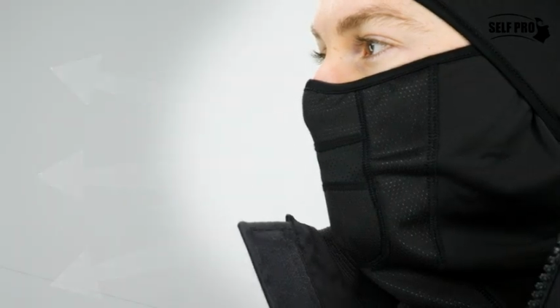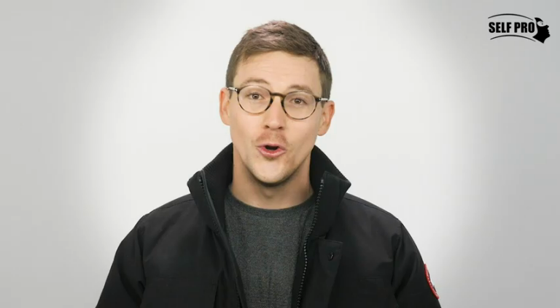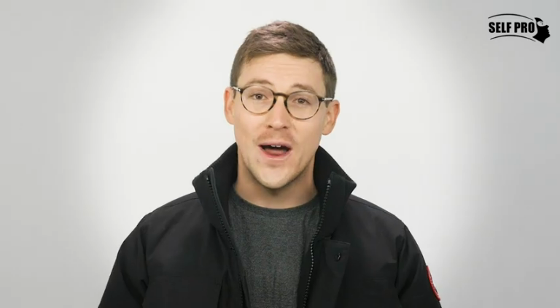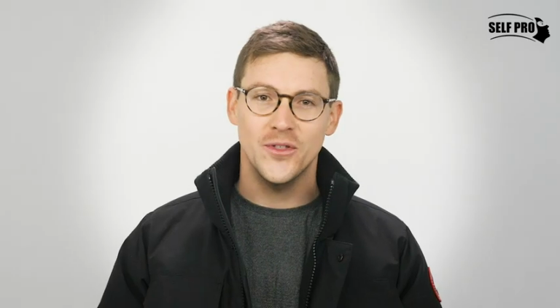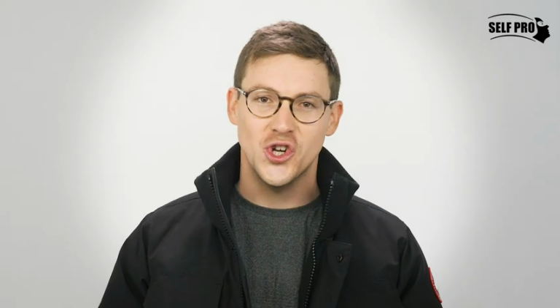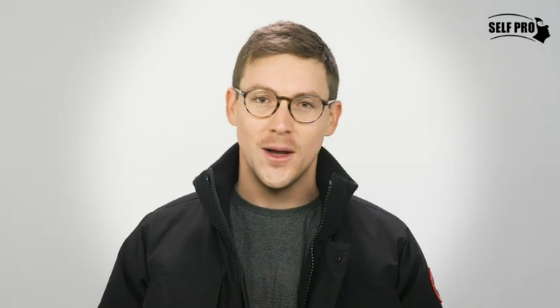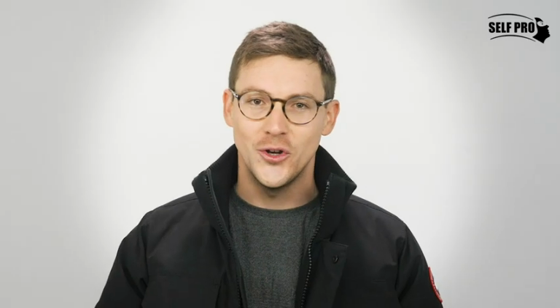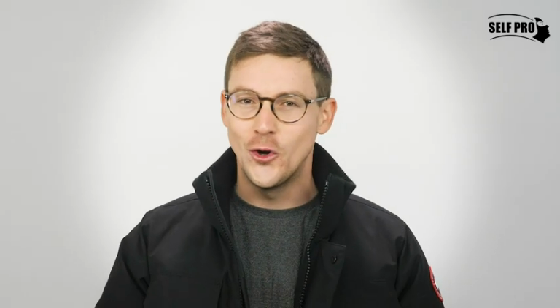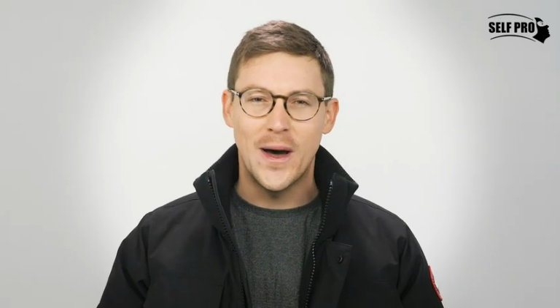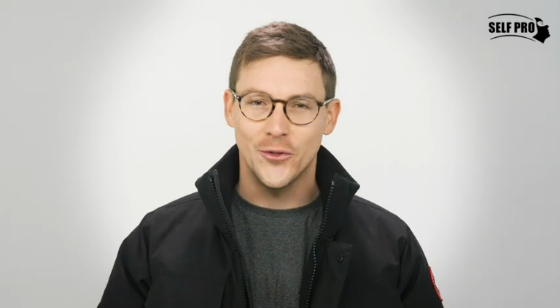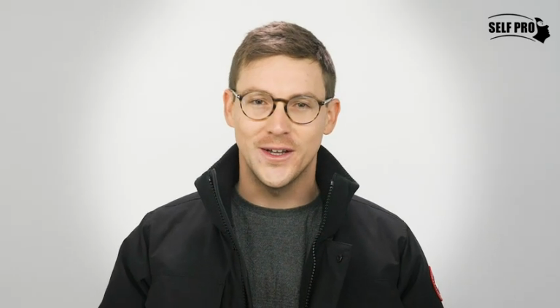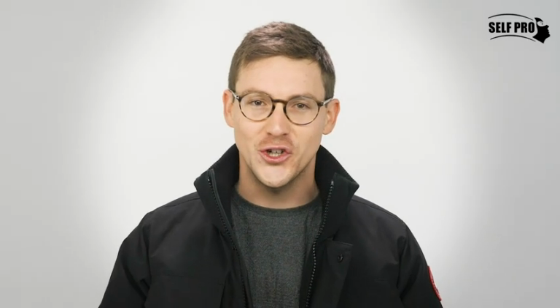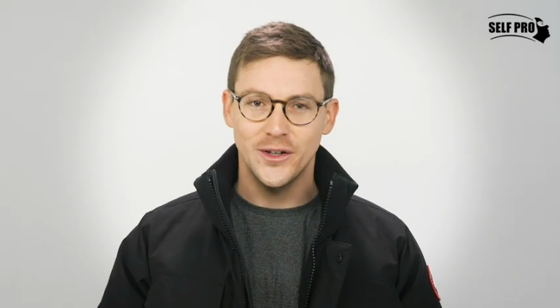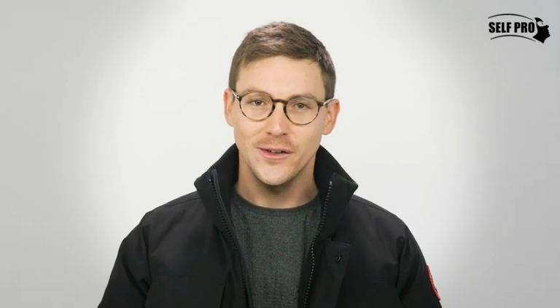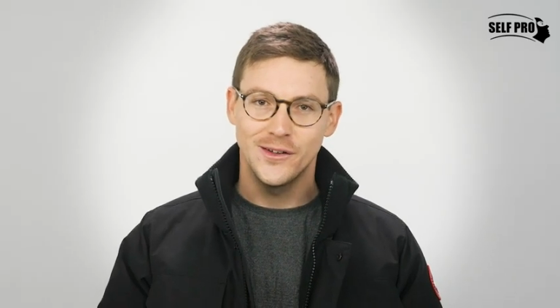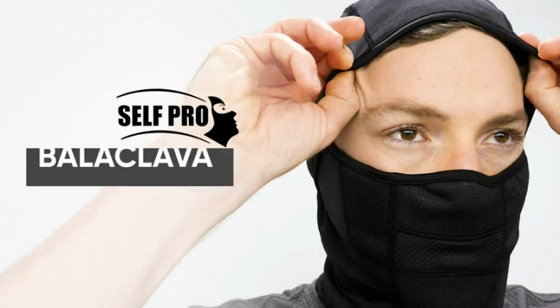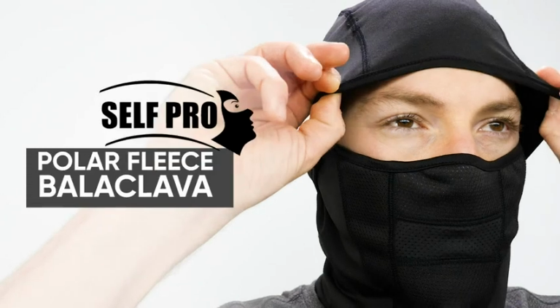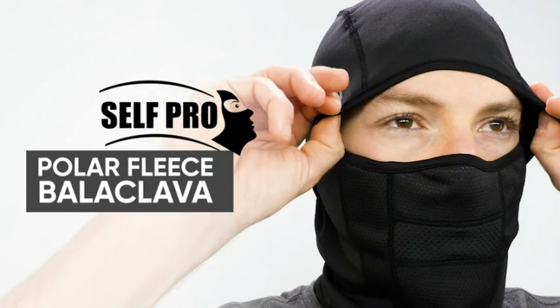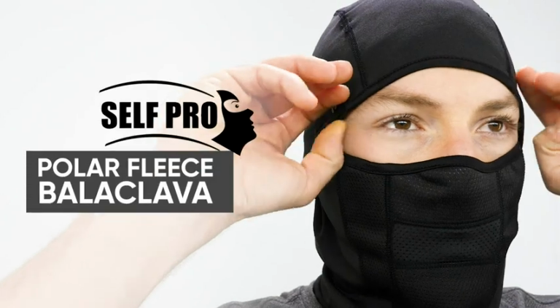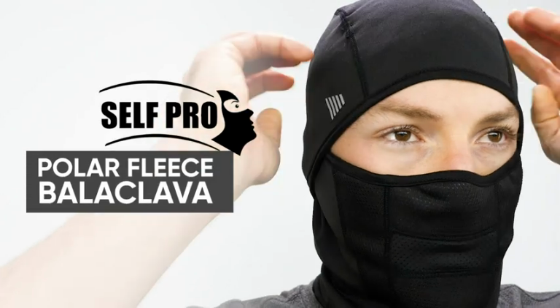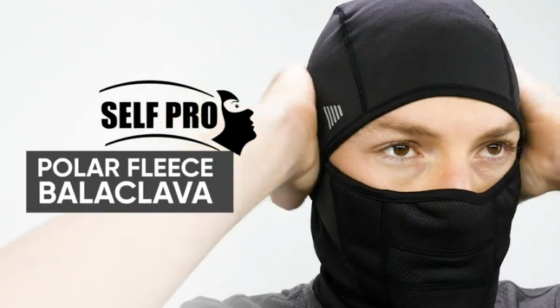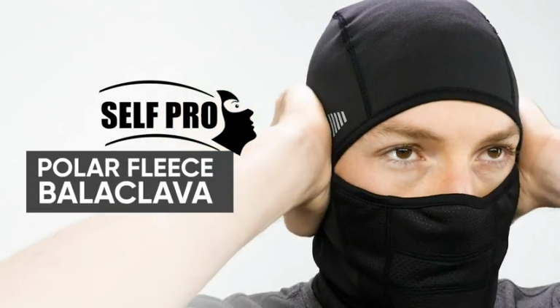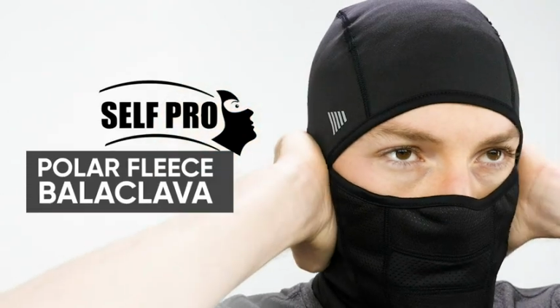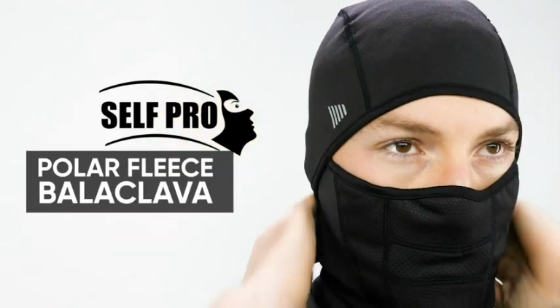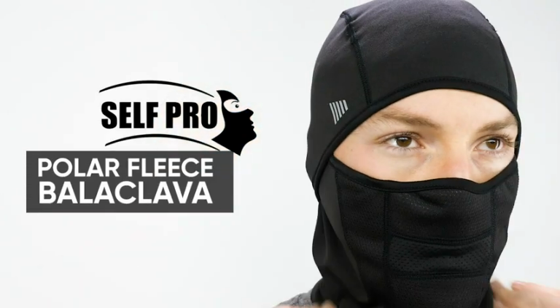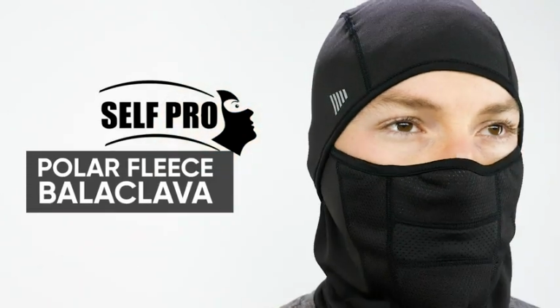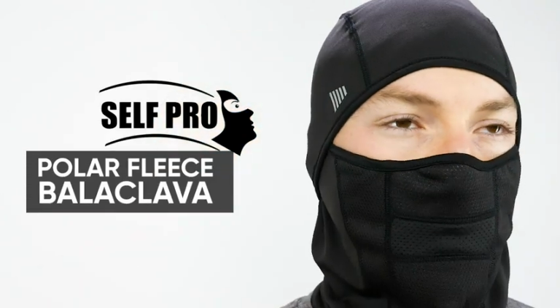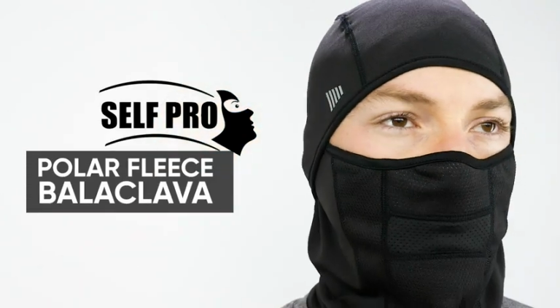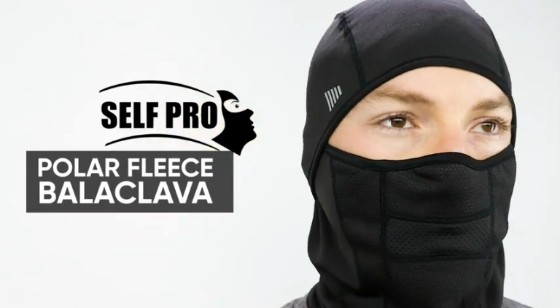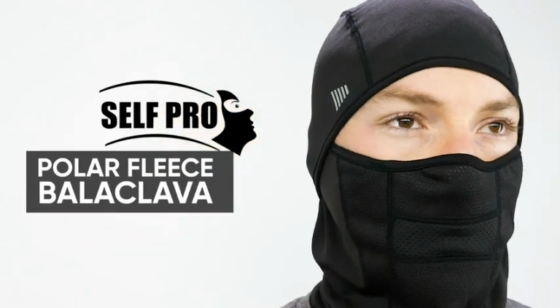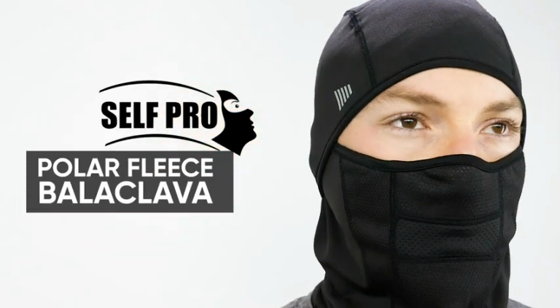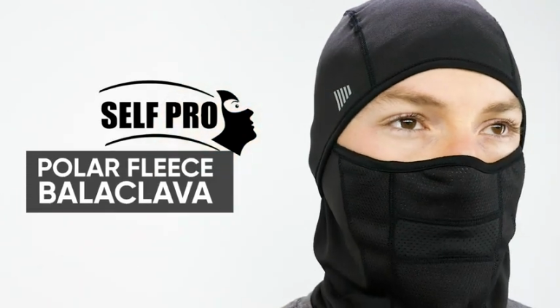No matter the job, no matter the conditions, SelfPro's Polar Fleece Balaclava is the quality choice.